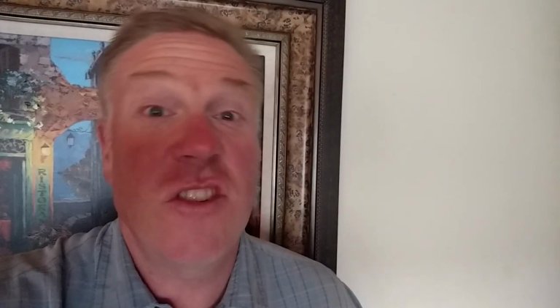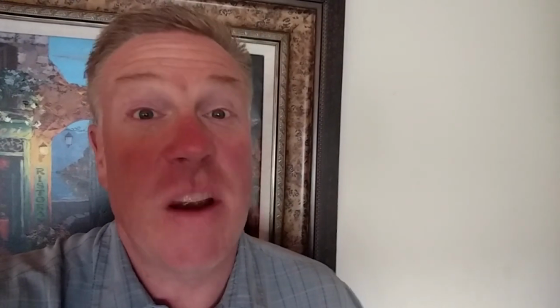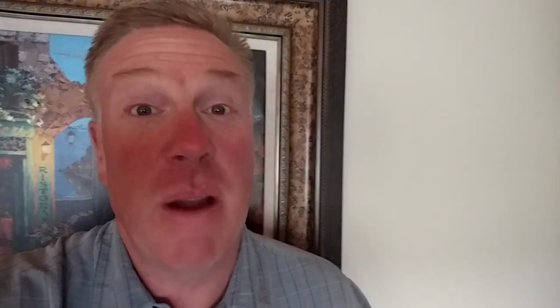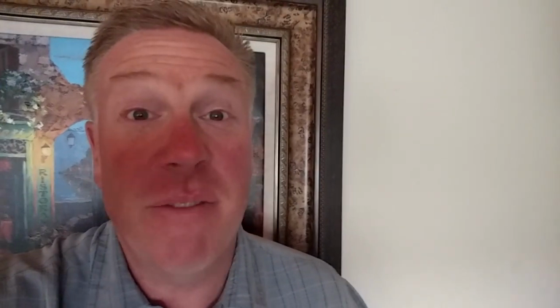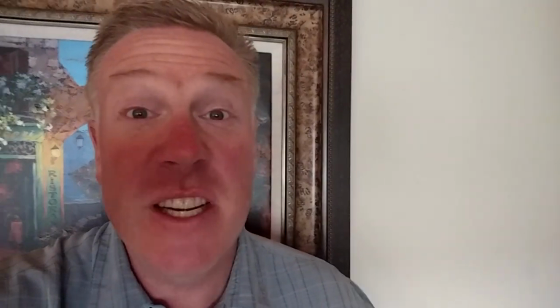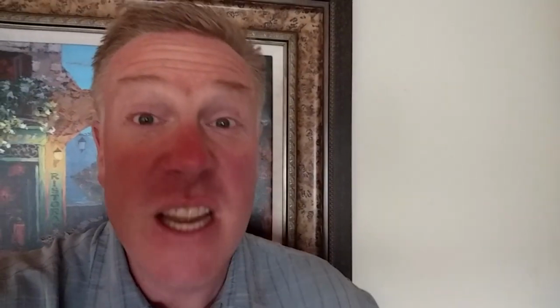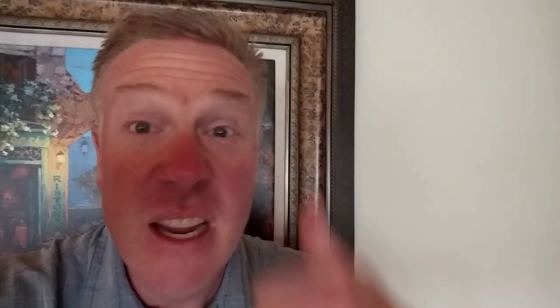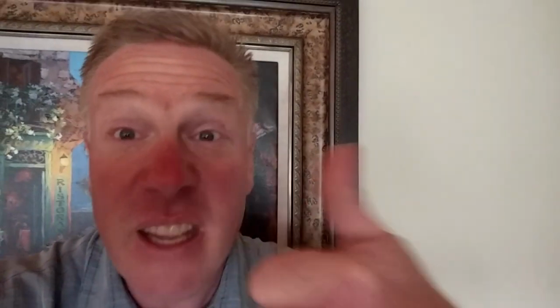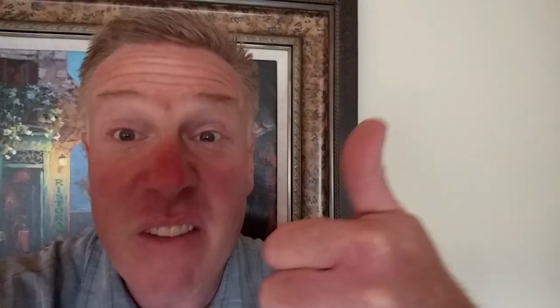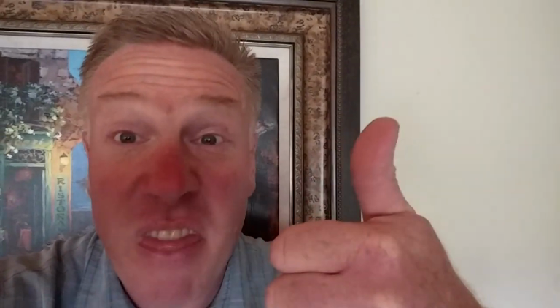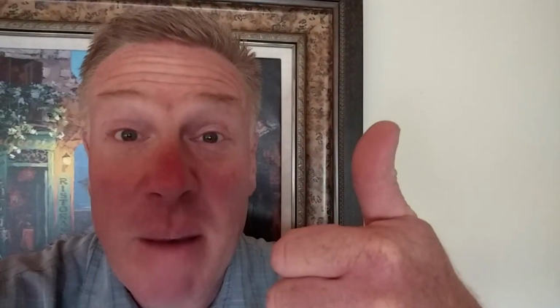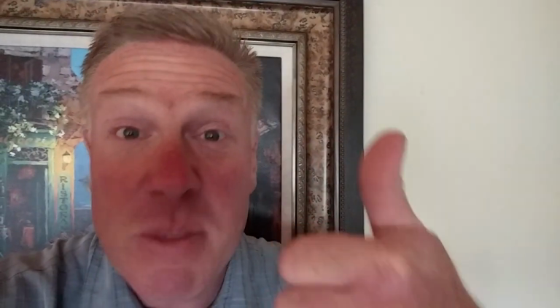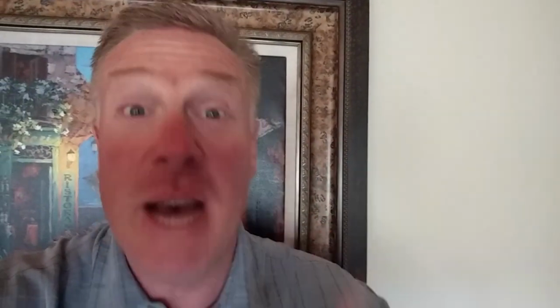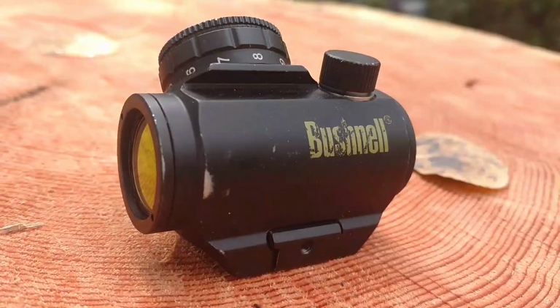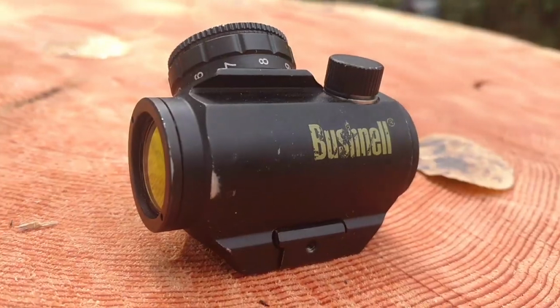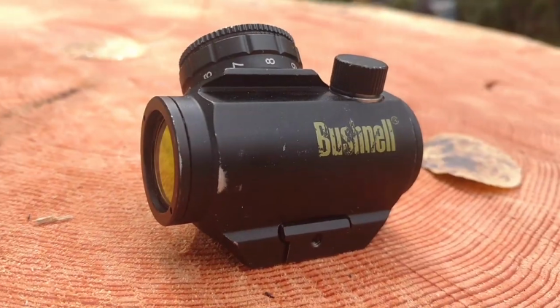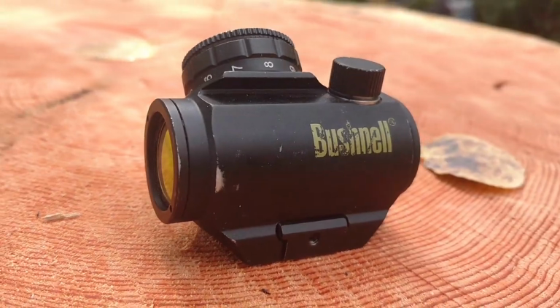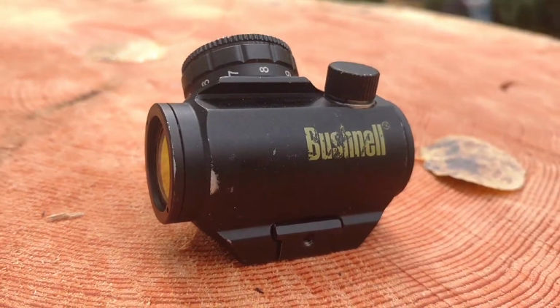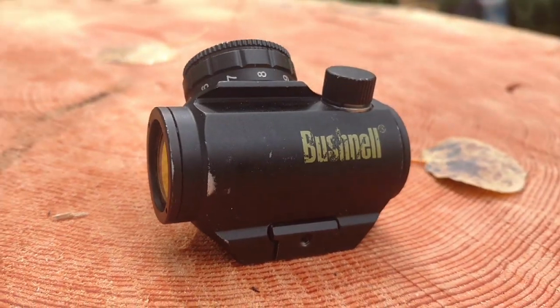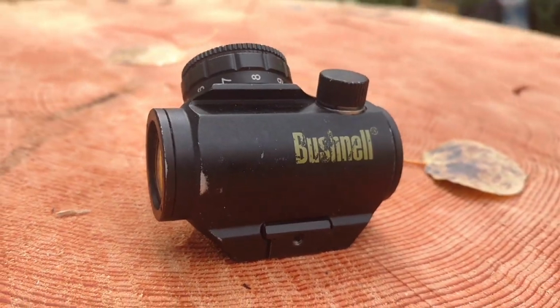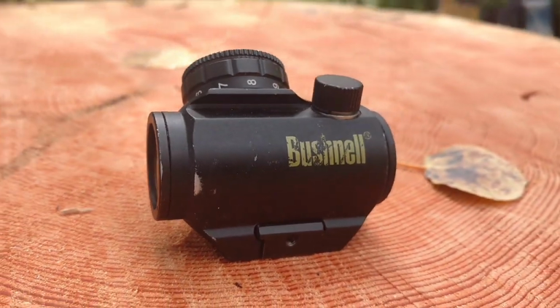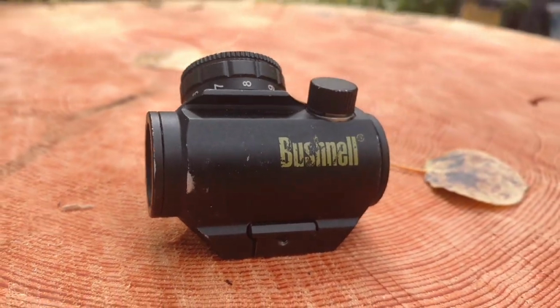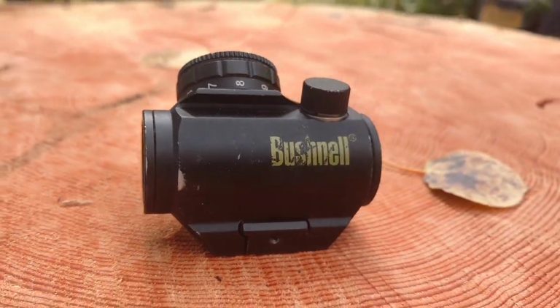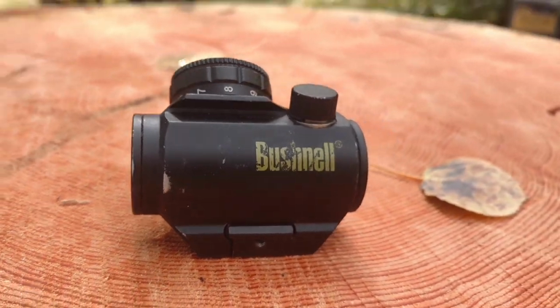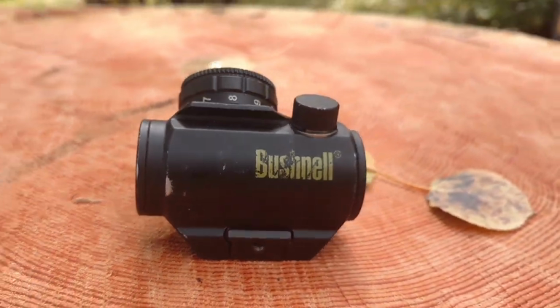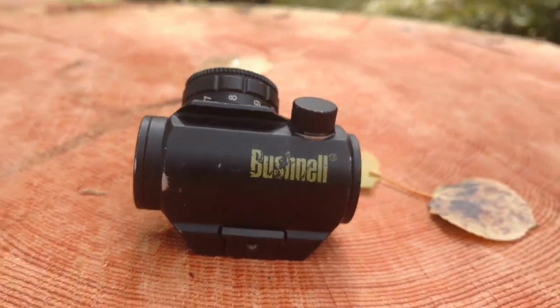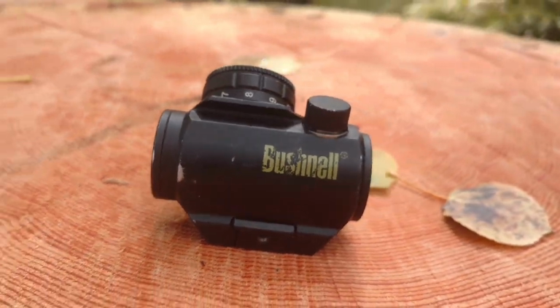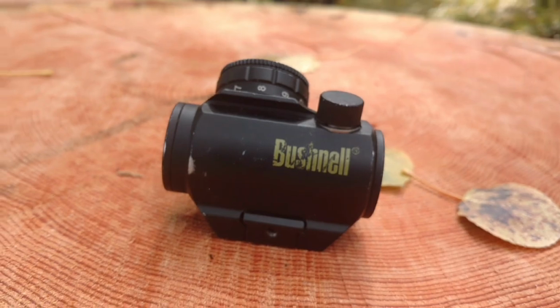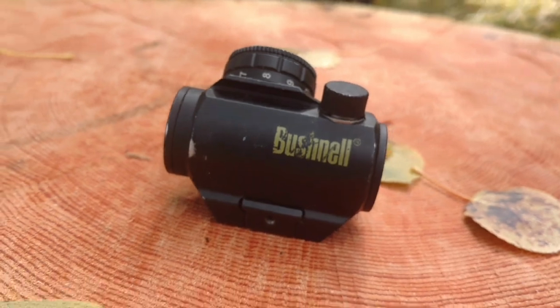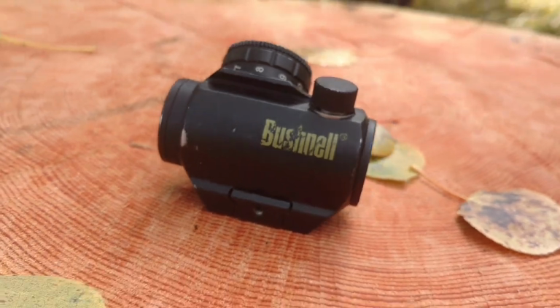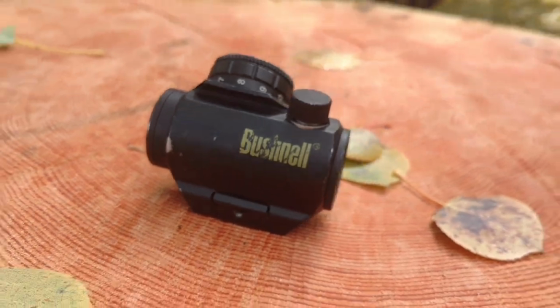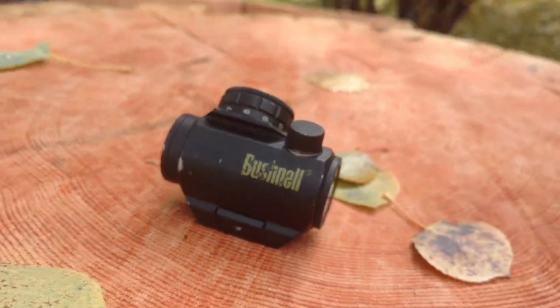This is Shepard Humphreys giving a thumbs up for the Bushnell Trophy Red Dot Sight.